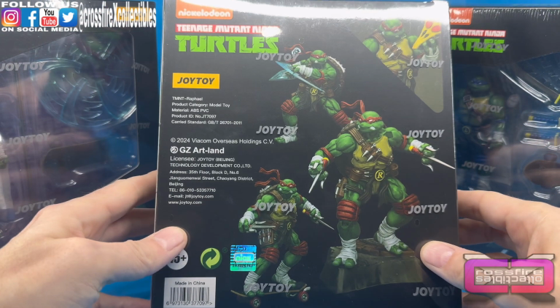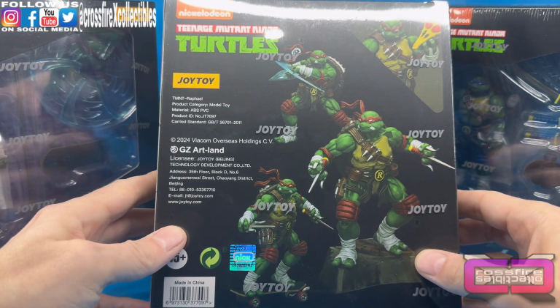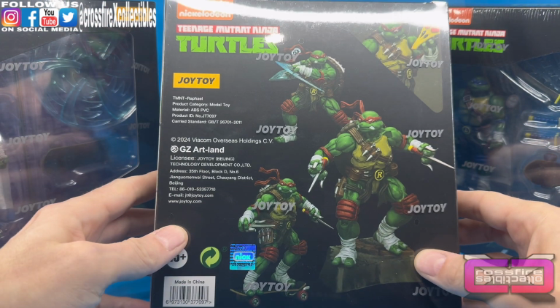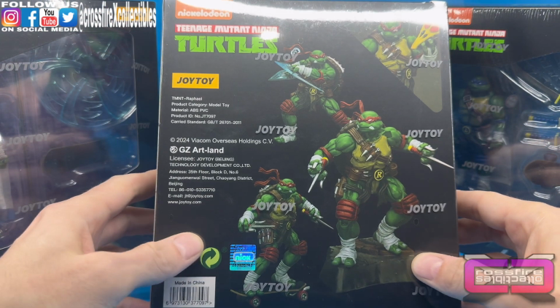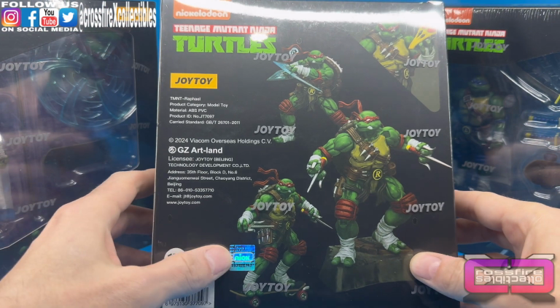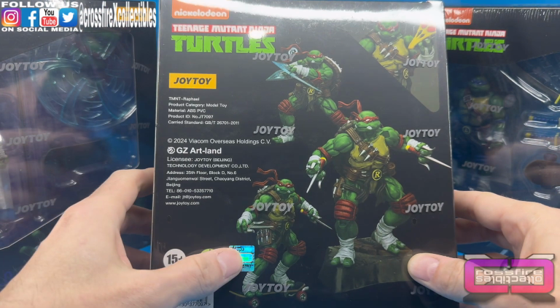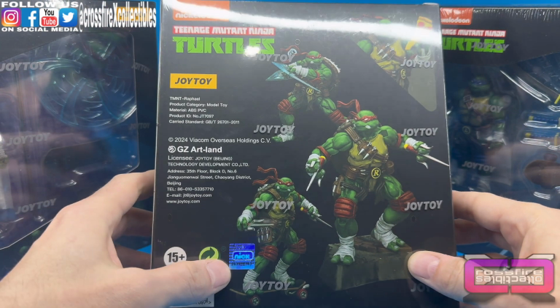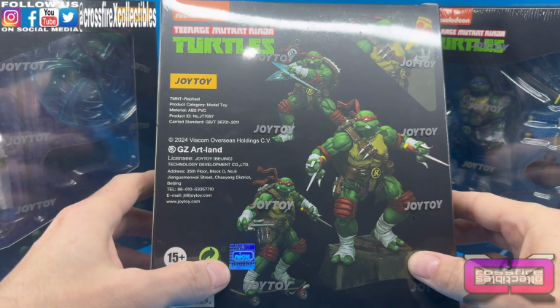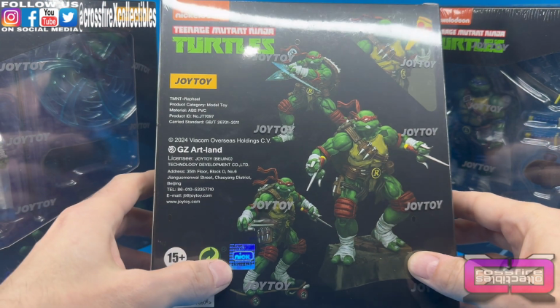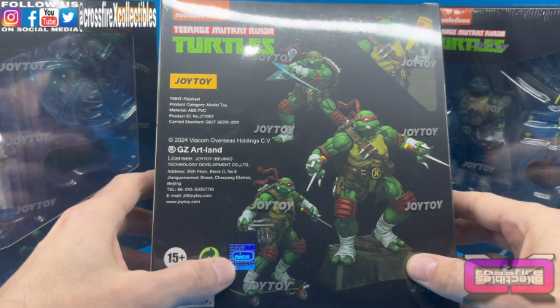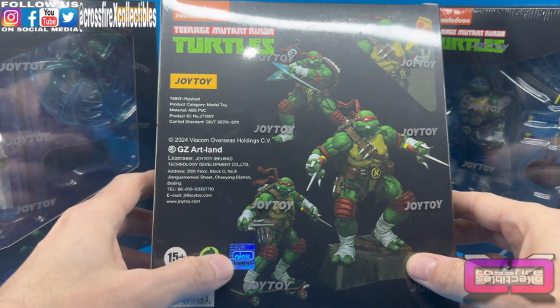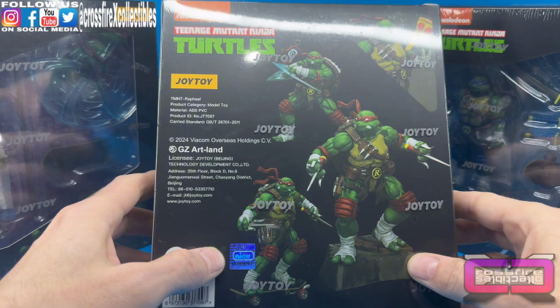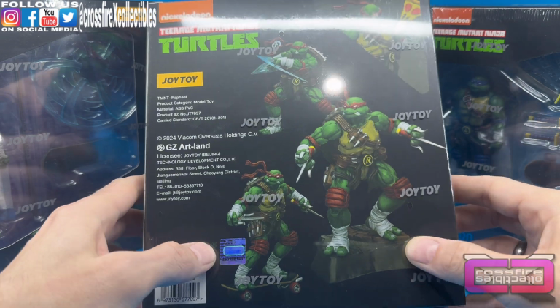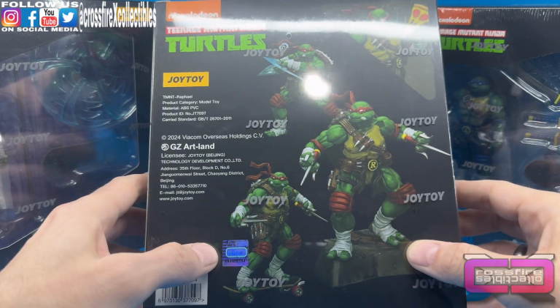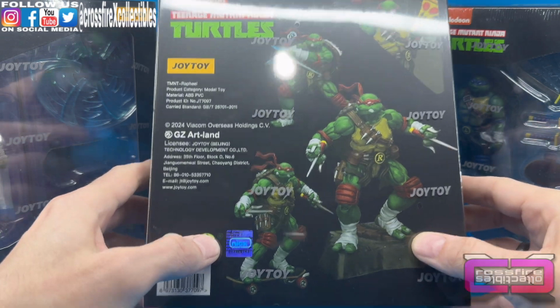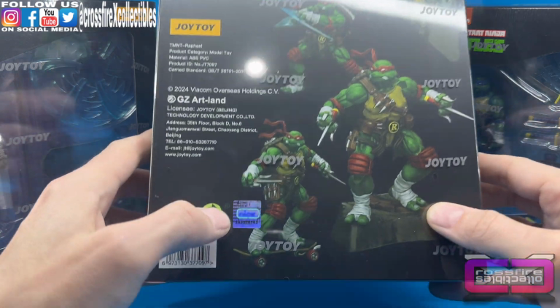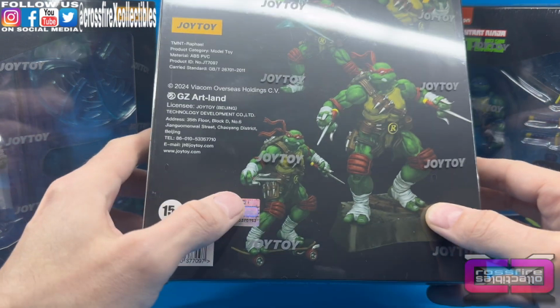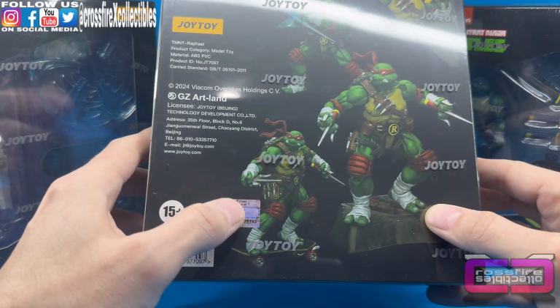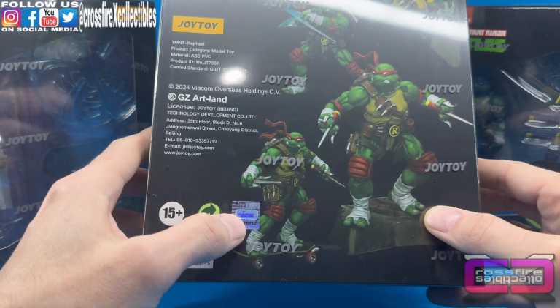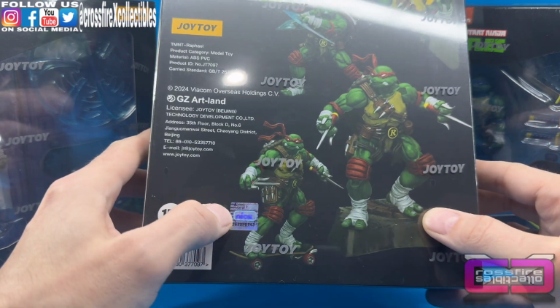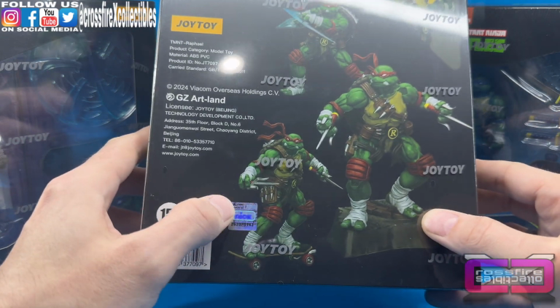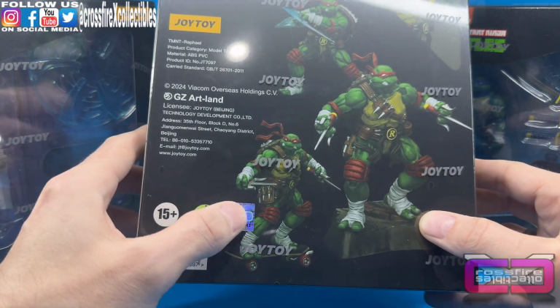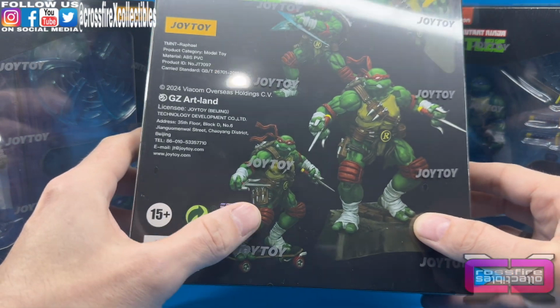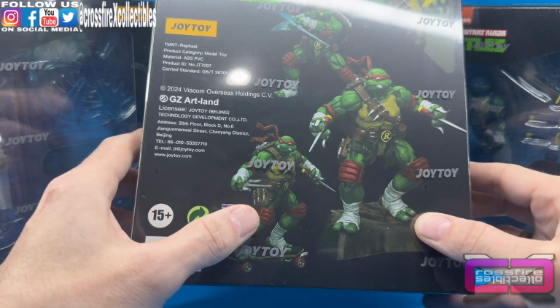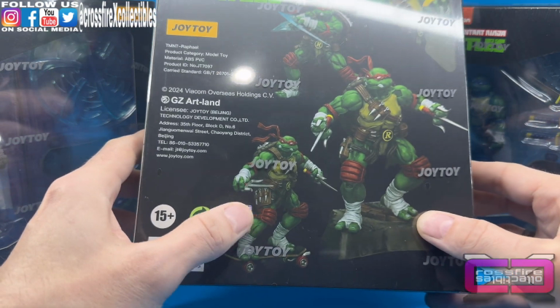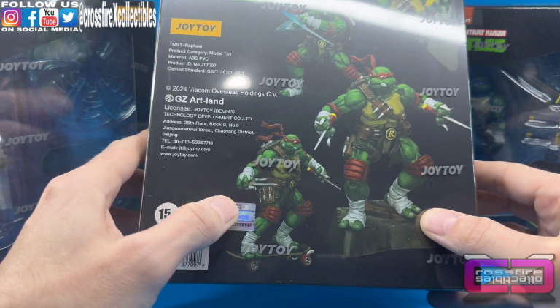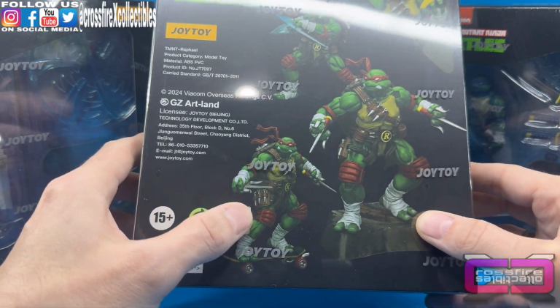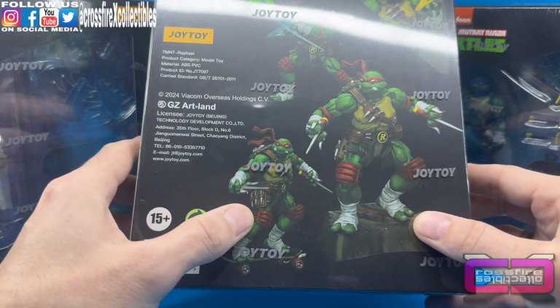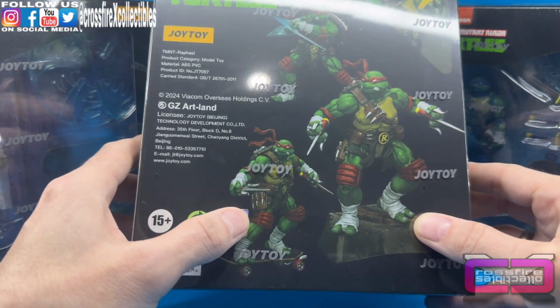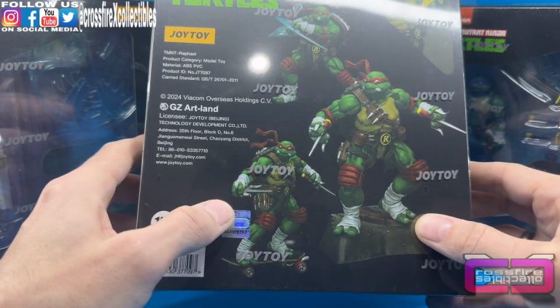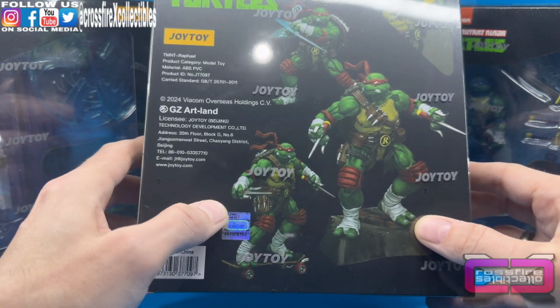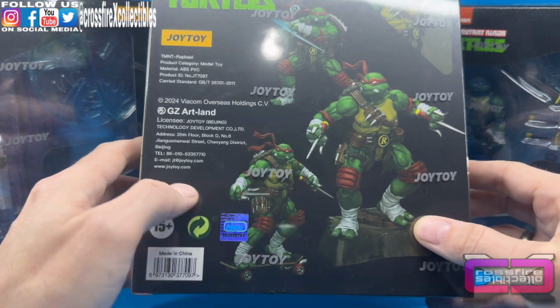You have the Nickelodeon hologram down here on the box and some promotional poses.